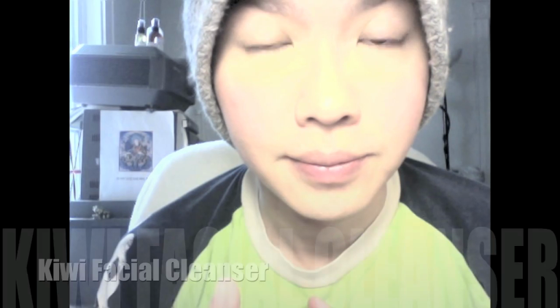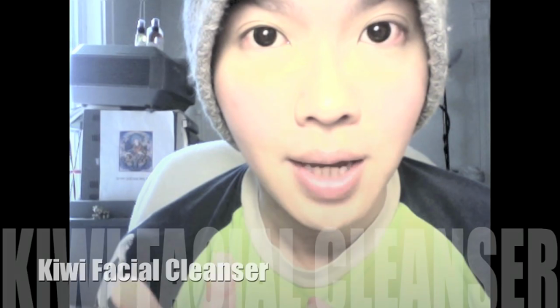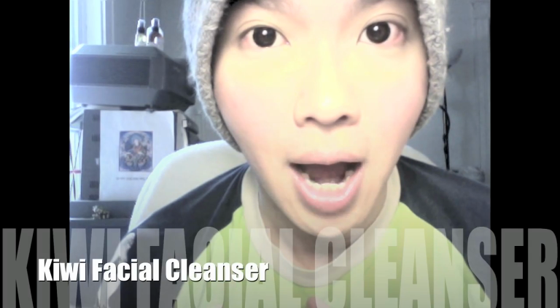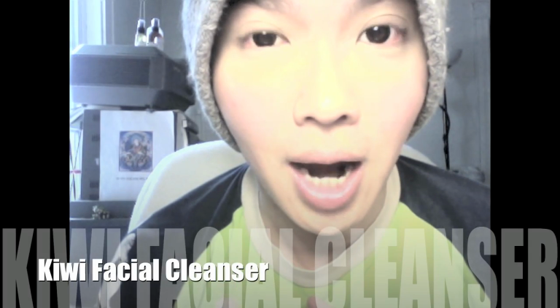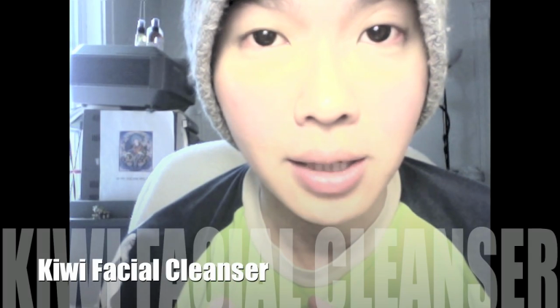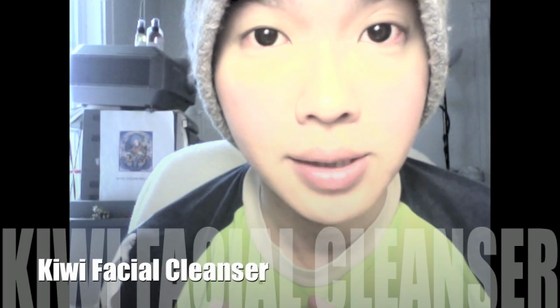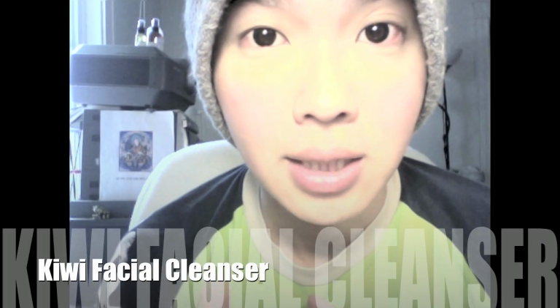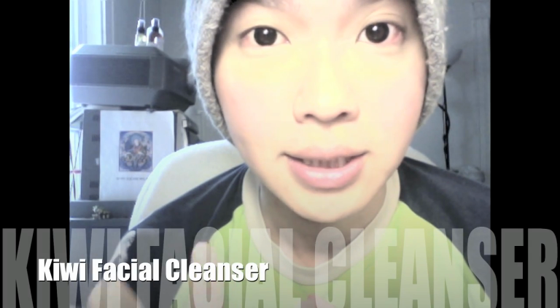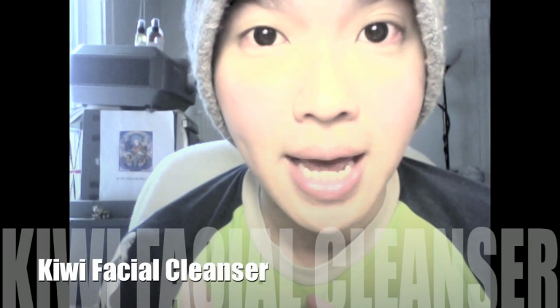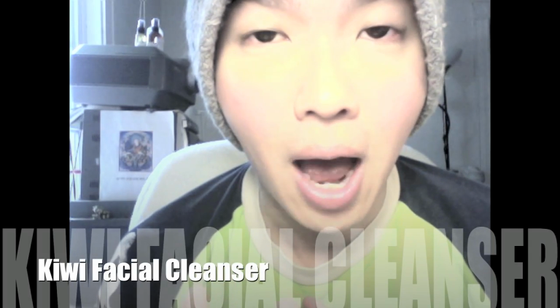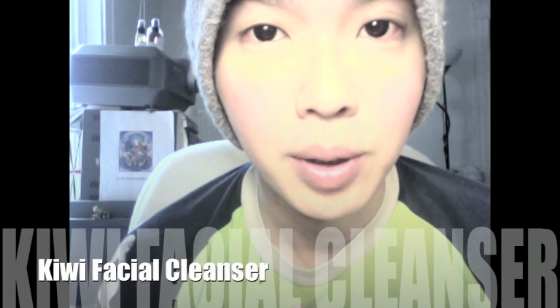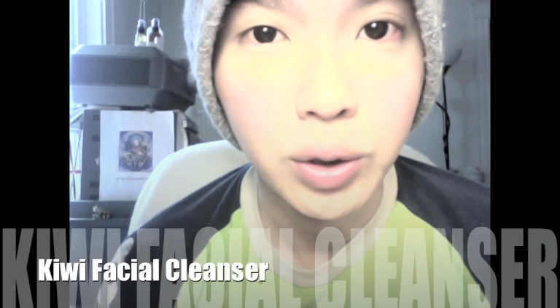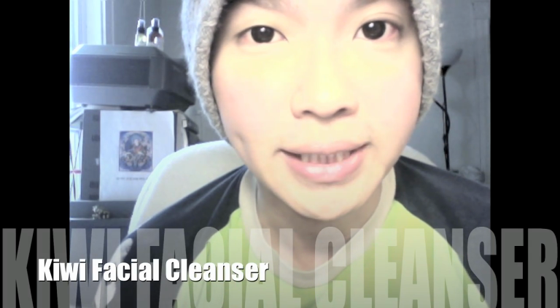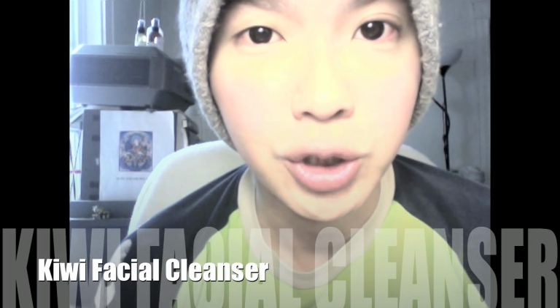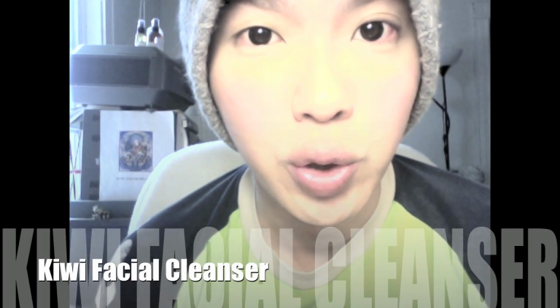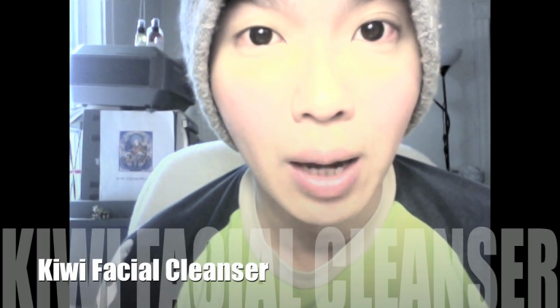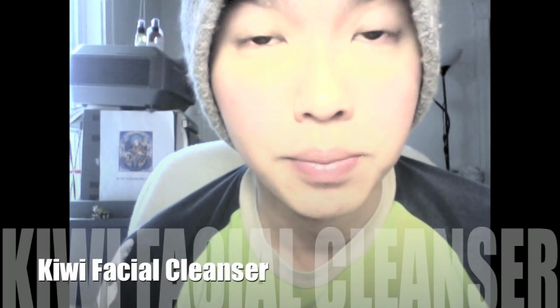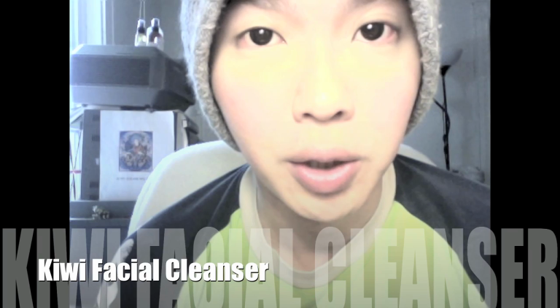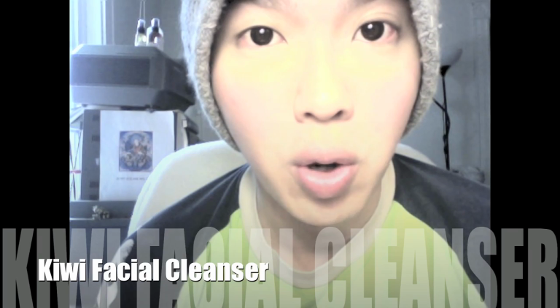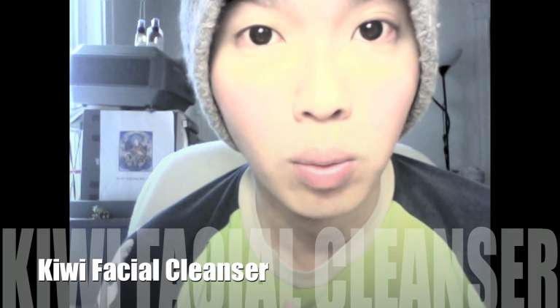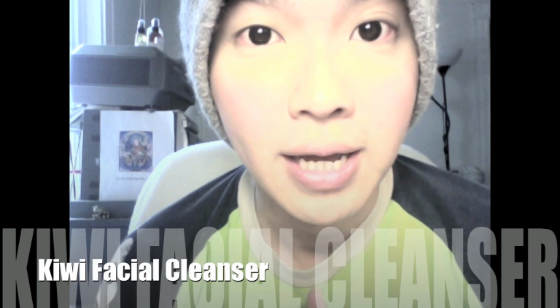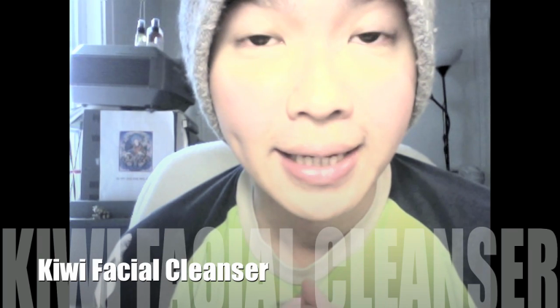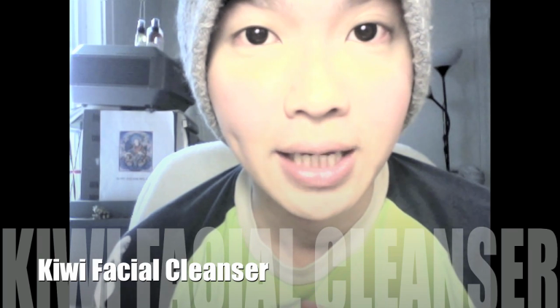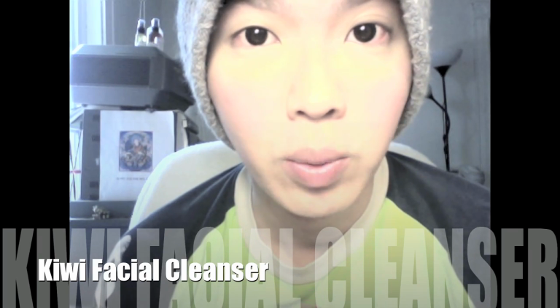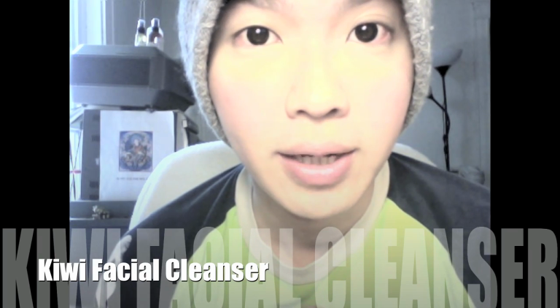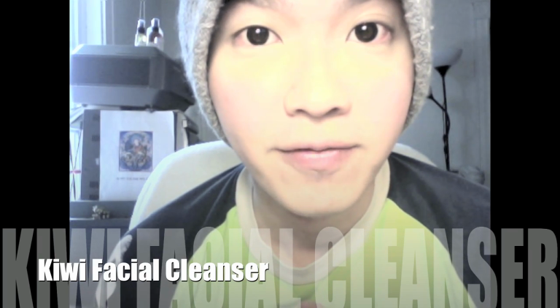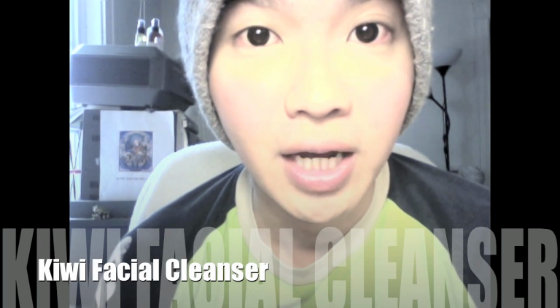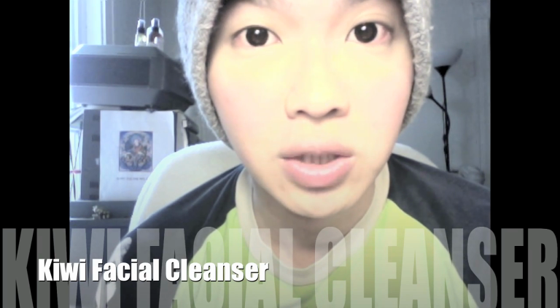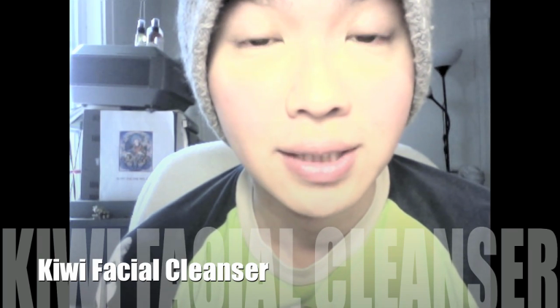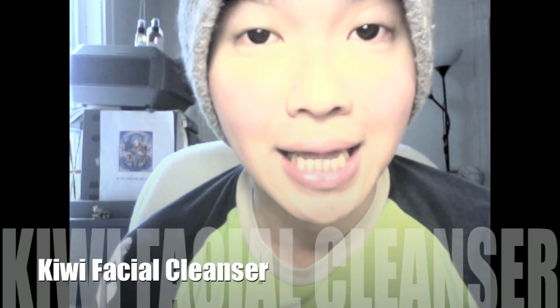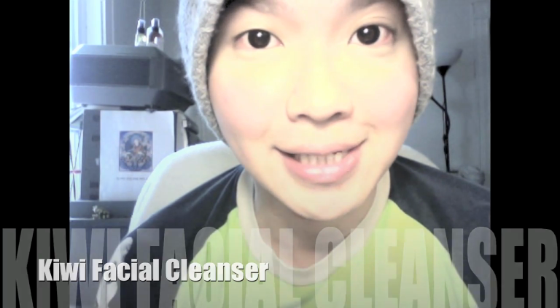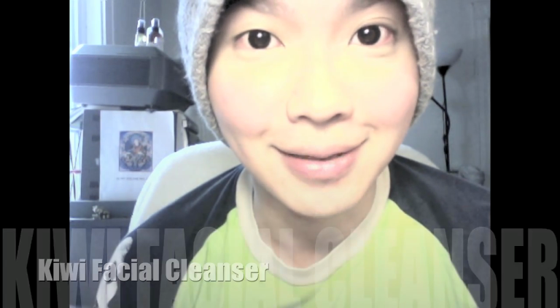Hi guys! Today I'm going to teach you how to make your own Kiwi Facial Cleanser.